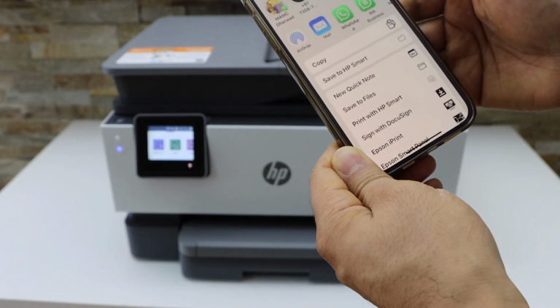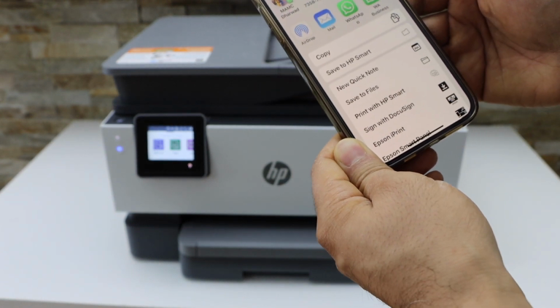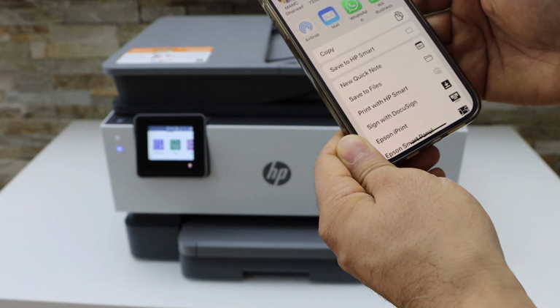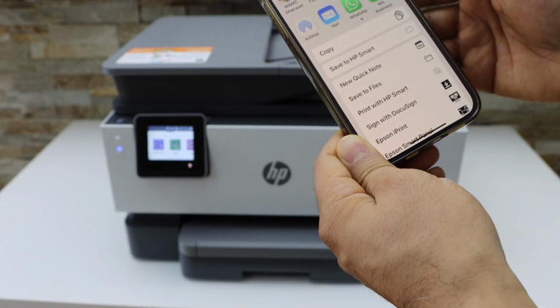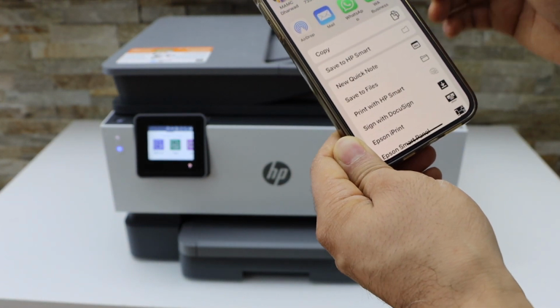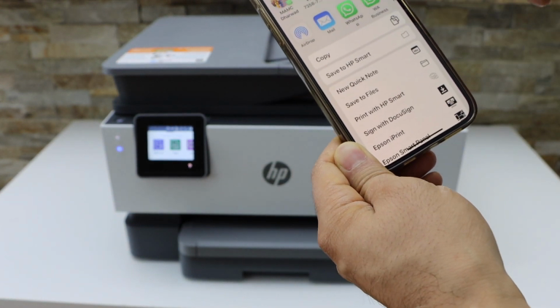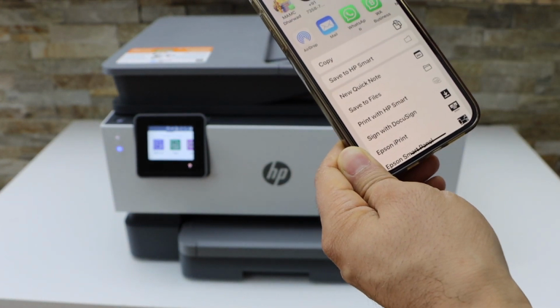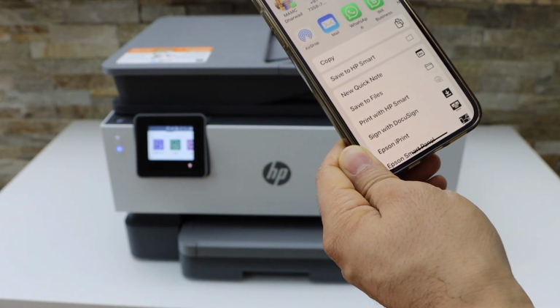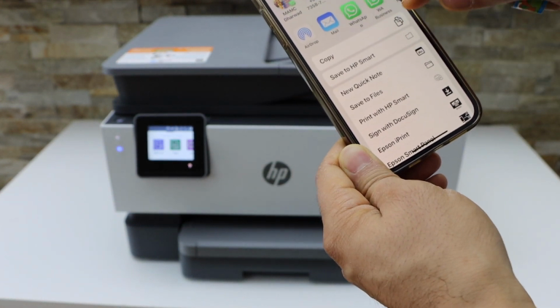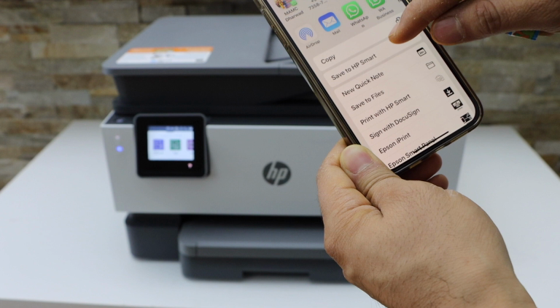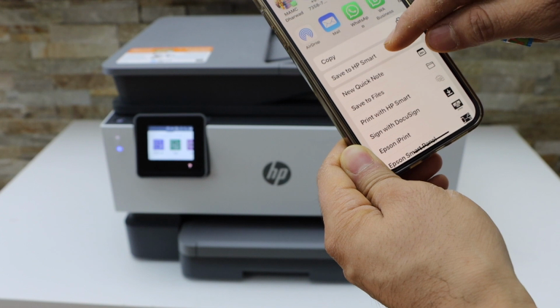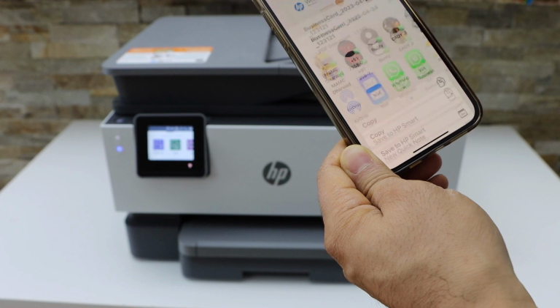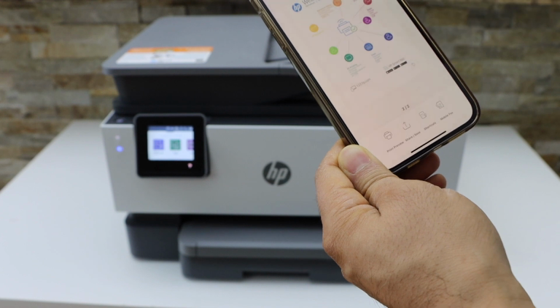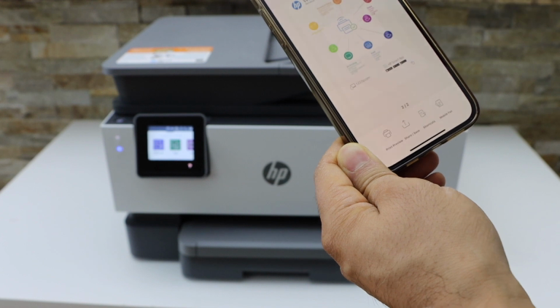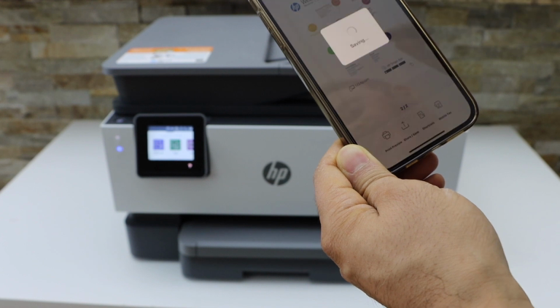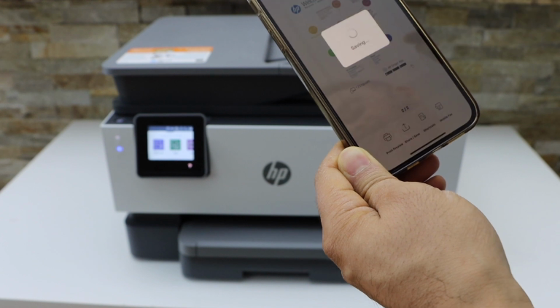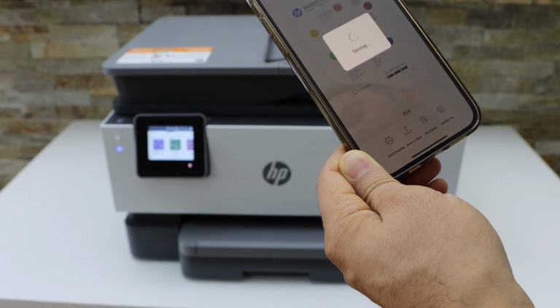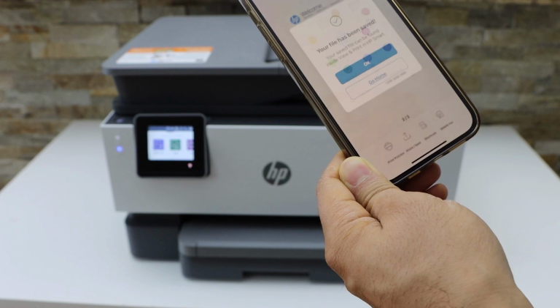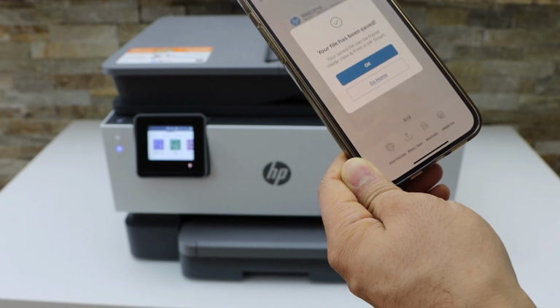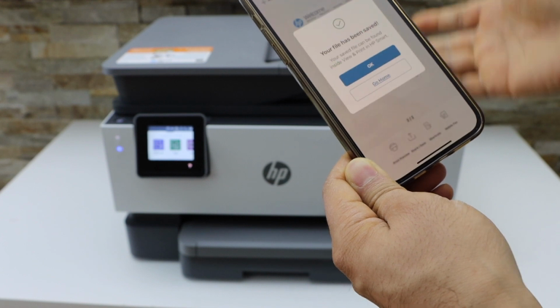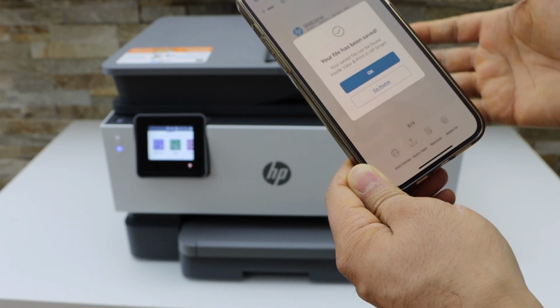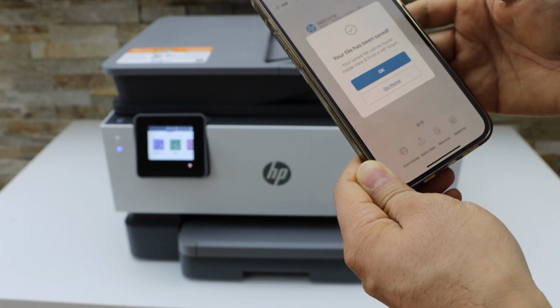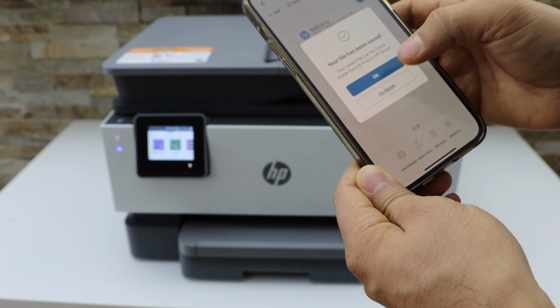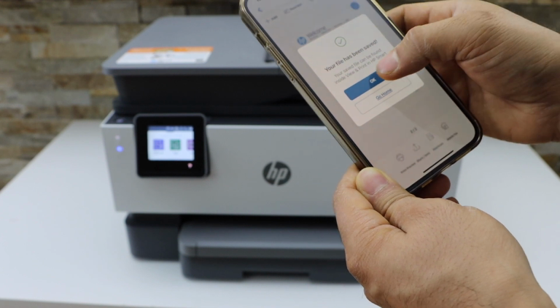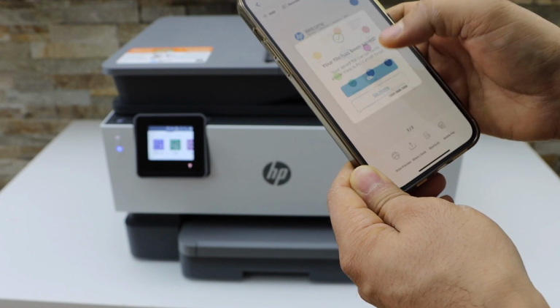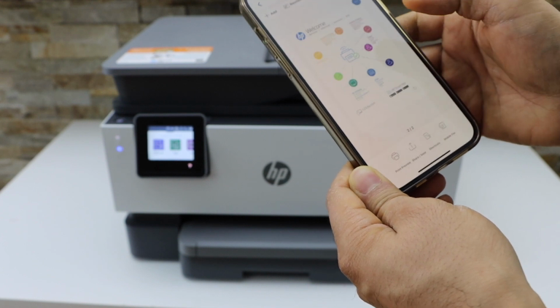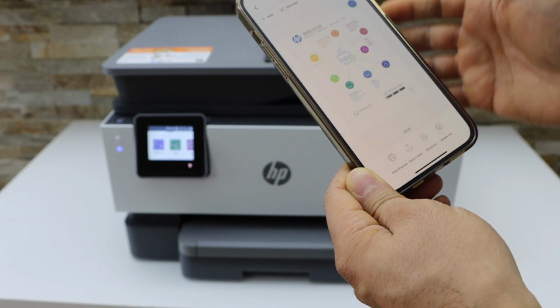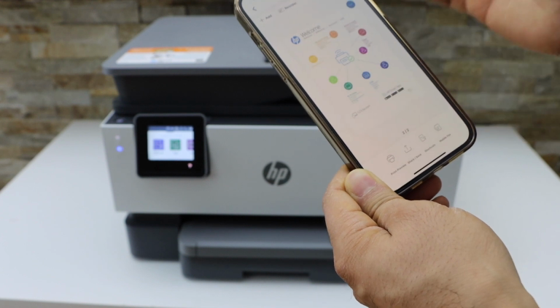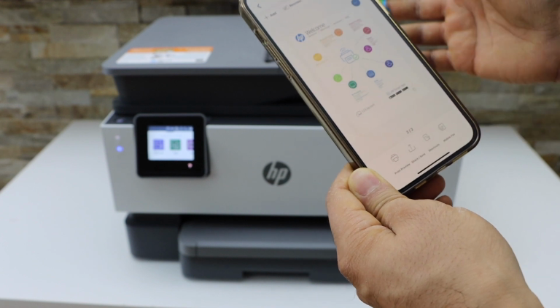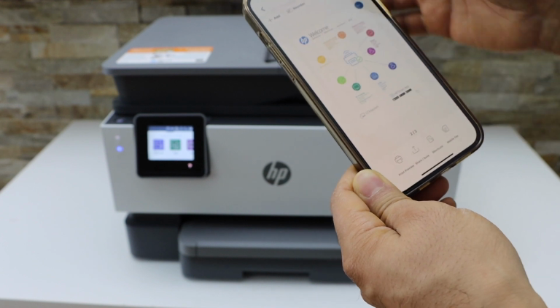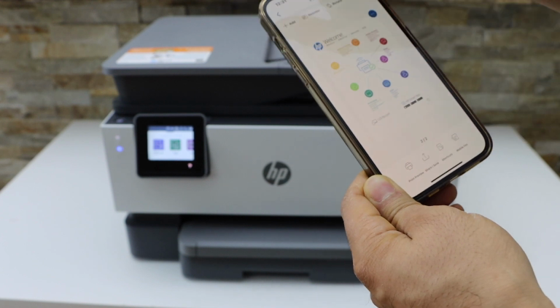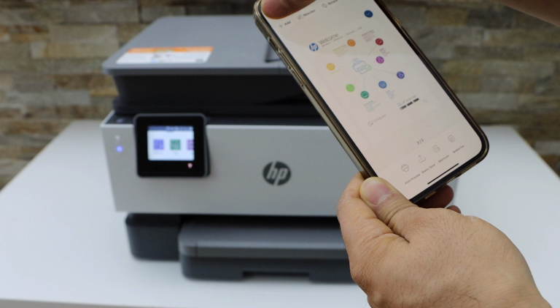On the next screen you can save it to the HP Smart app, or if you want you can send it by email — whatever you want, you can do from here.